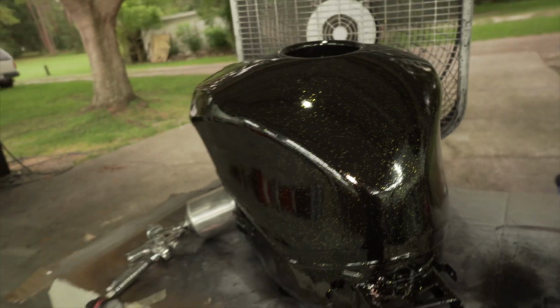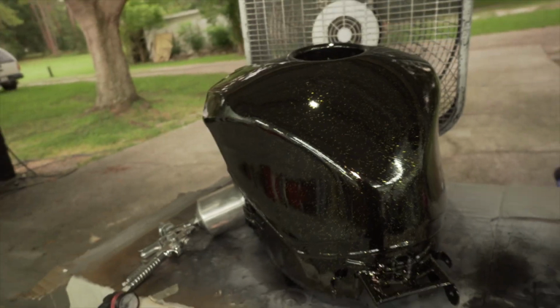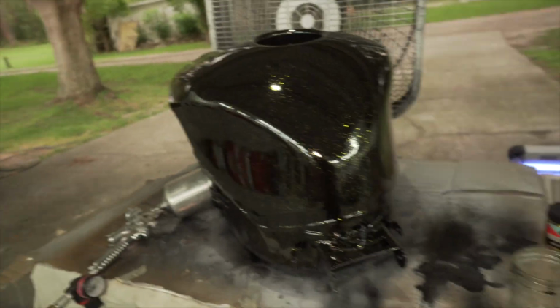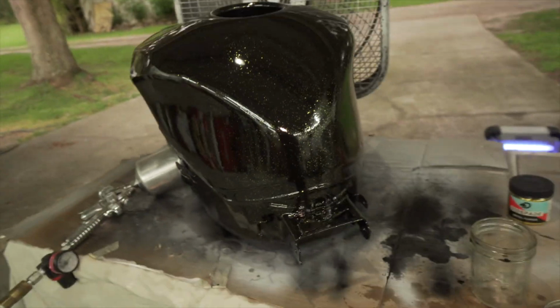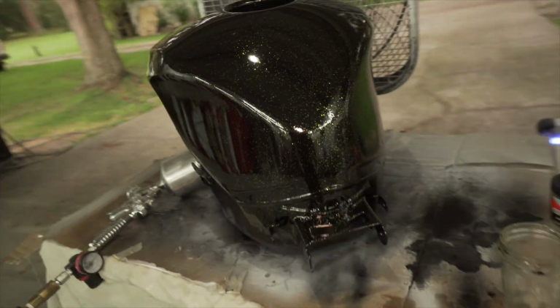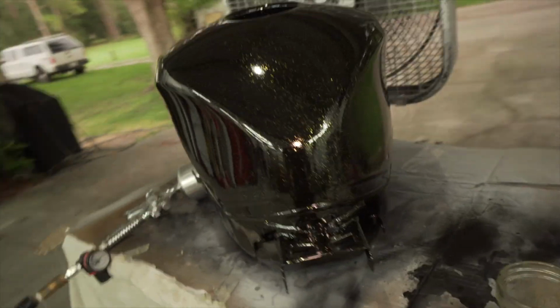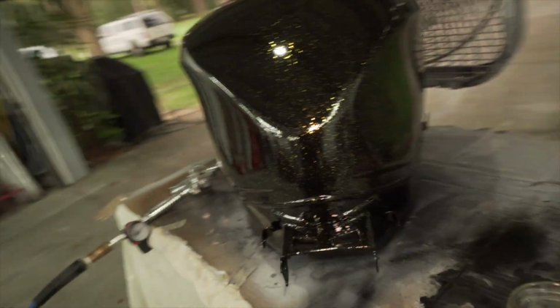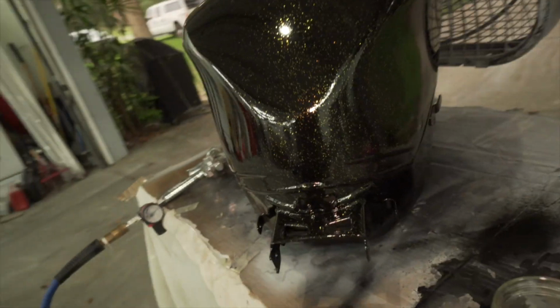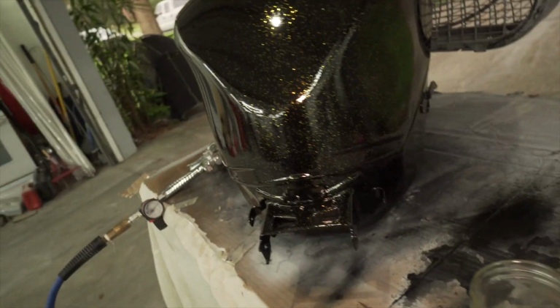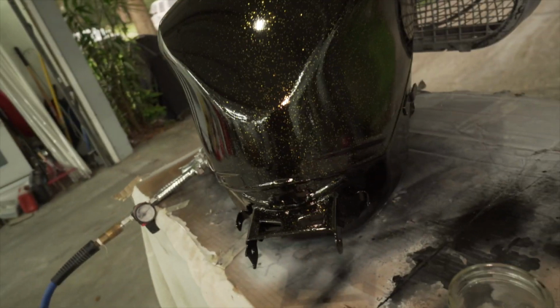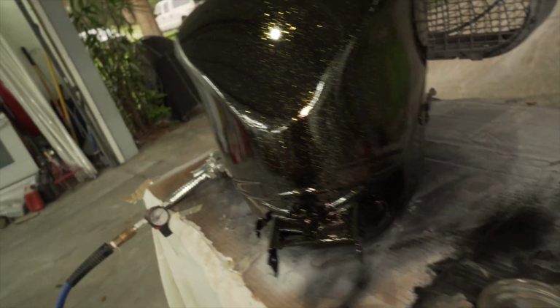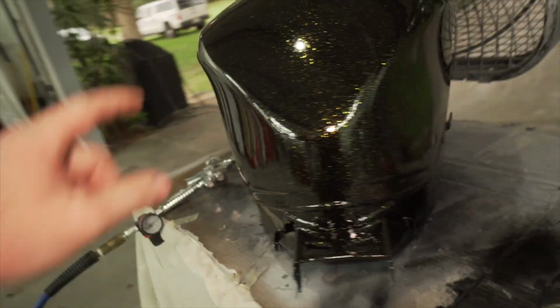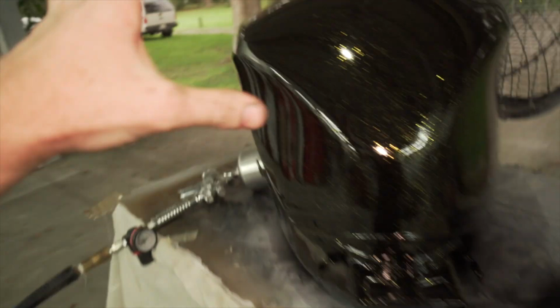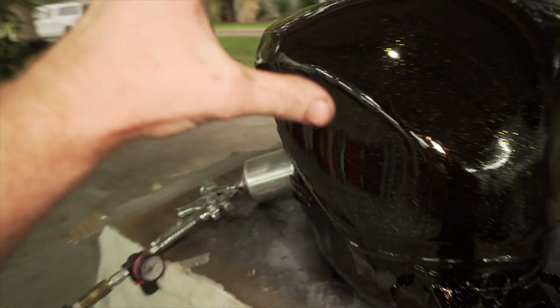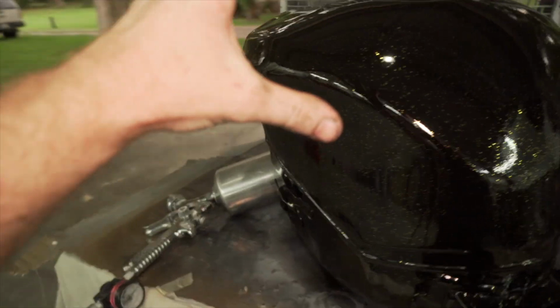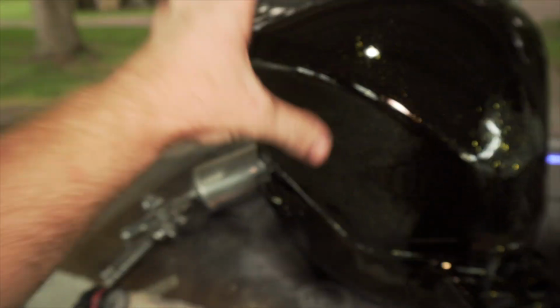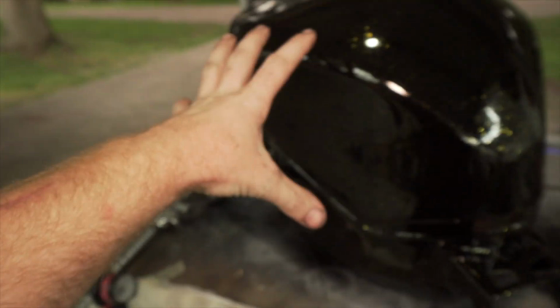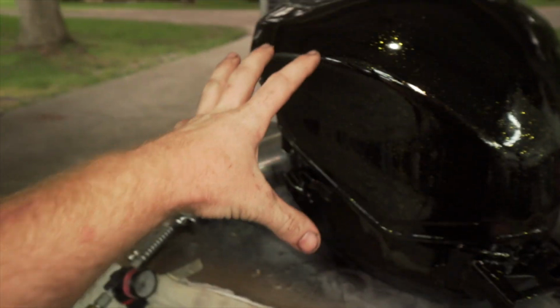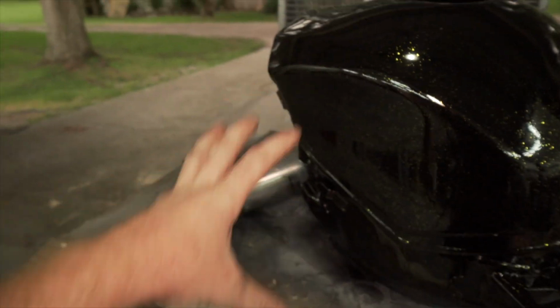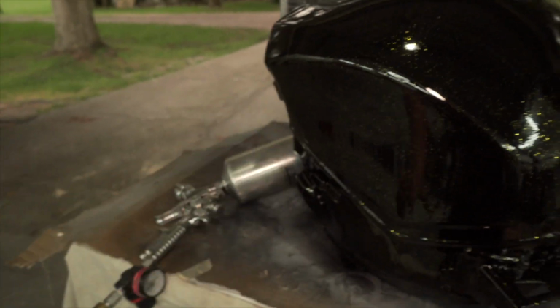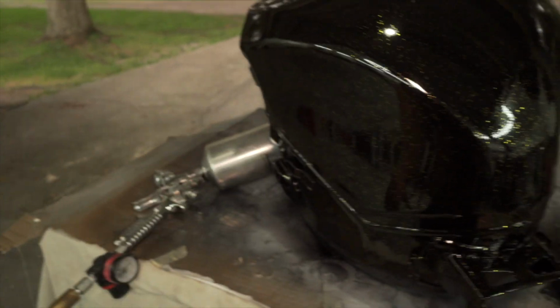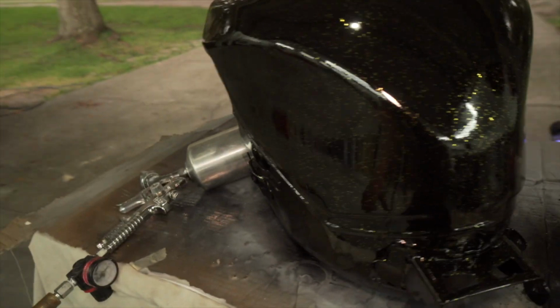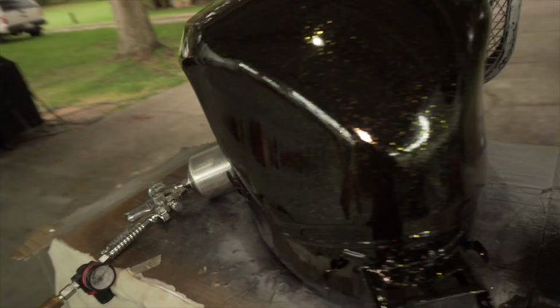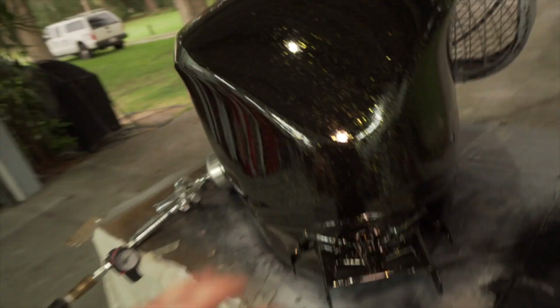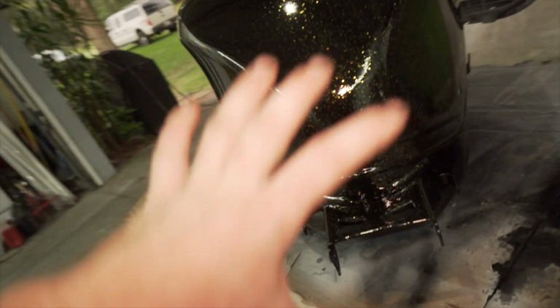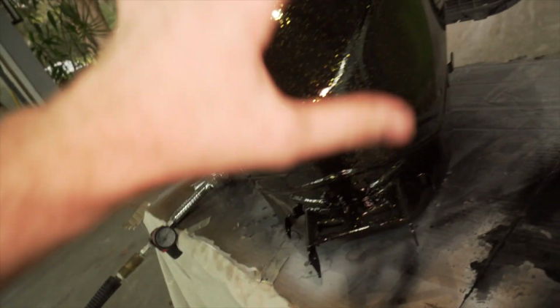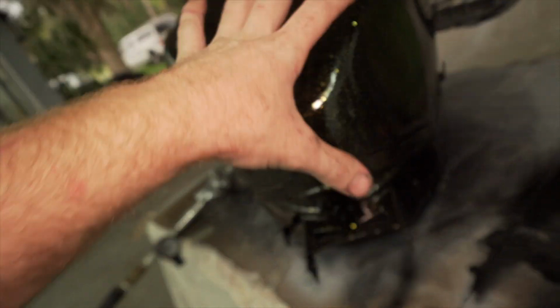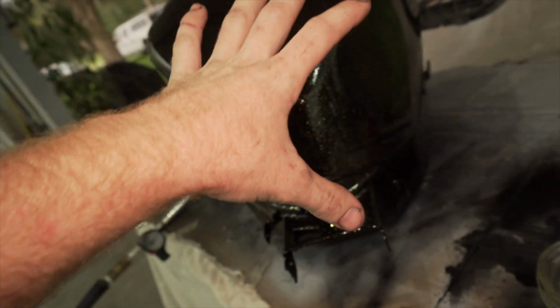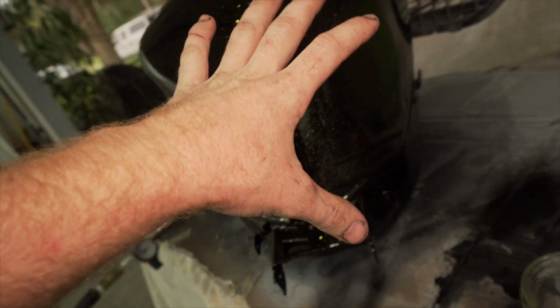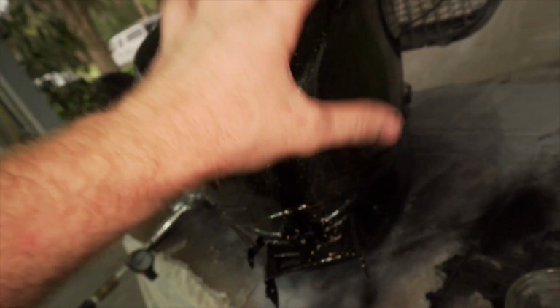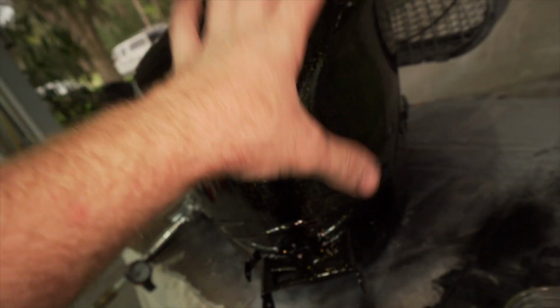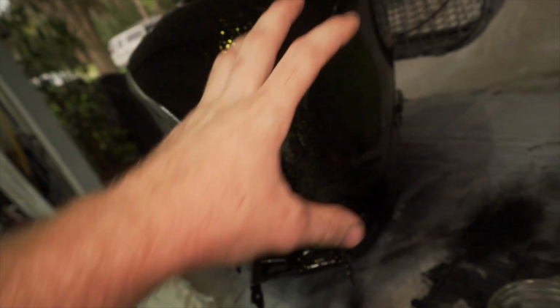So it's night number two. I'm going to try to put some more flake over on this side and limit what I put on over here.